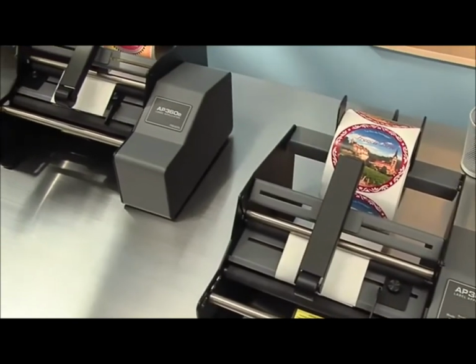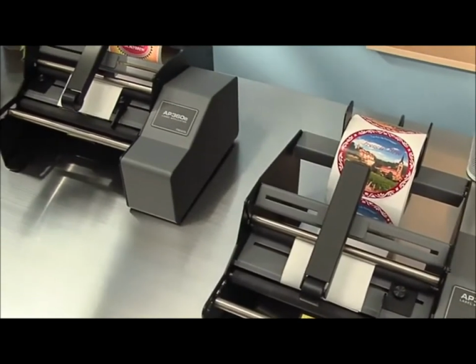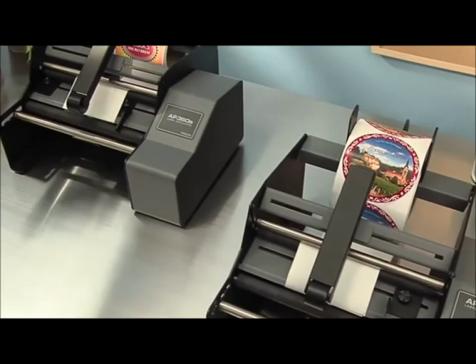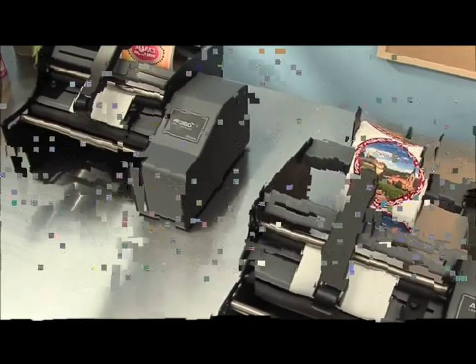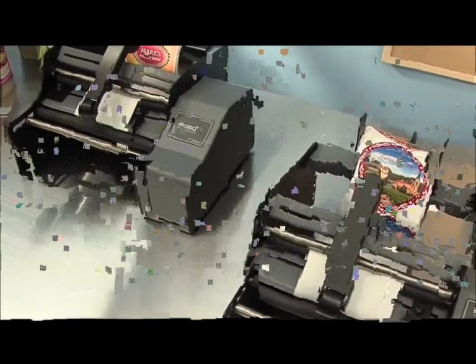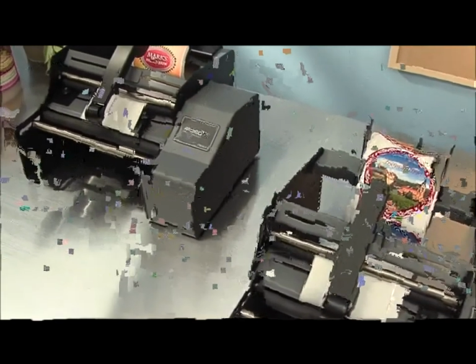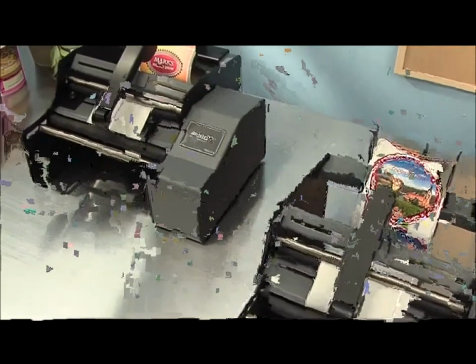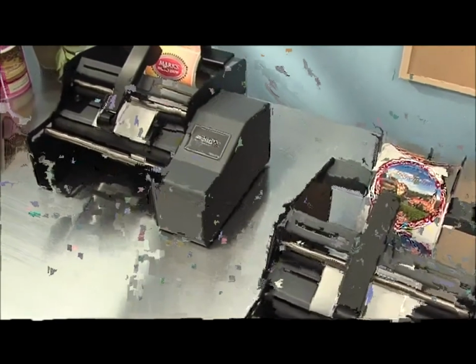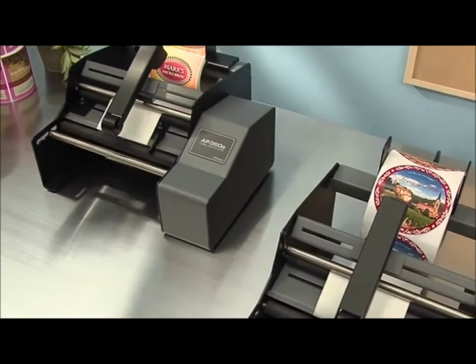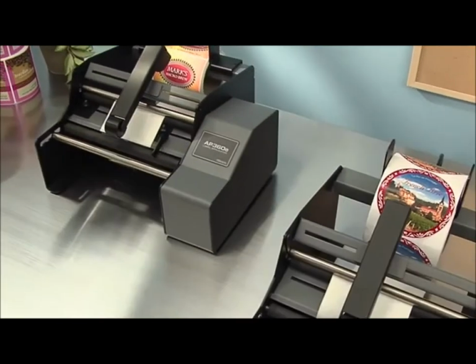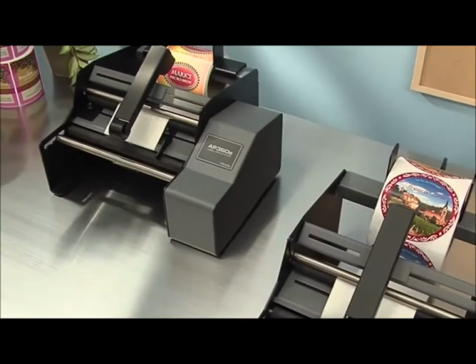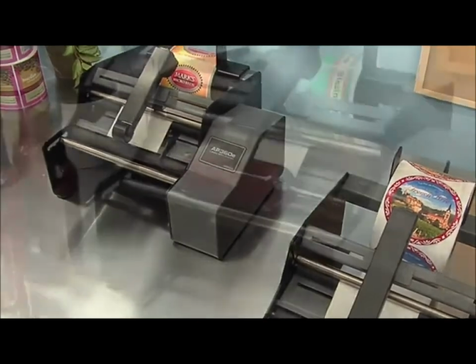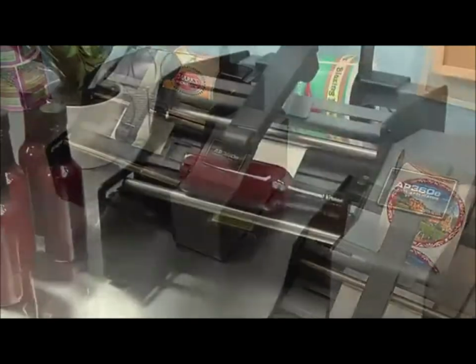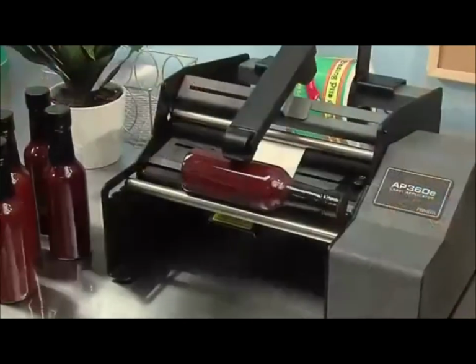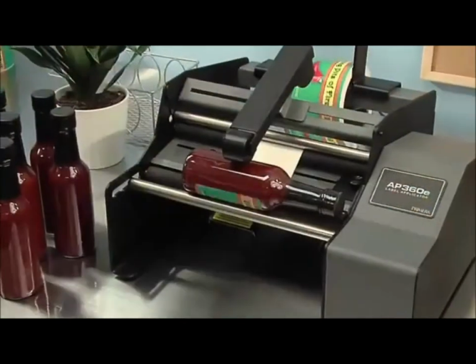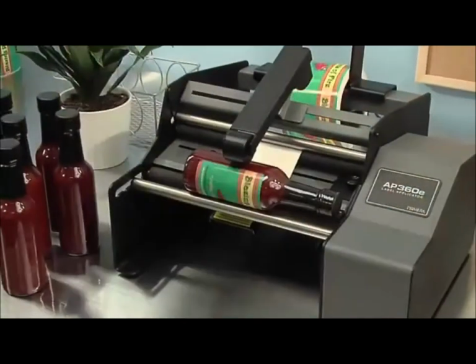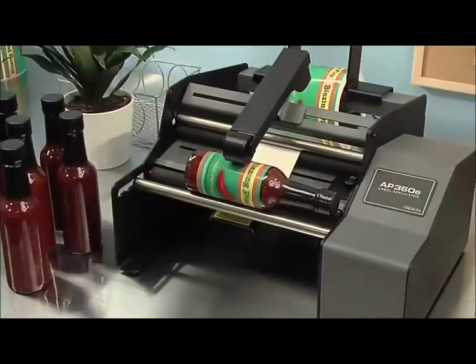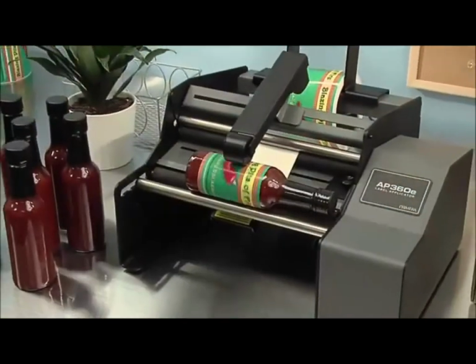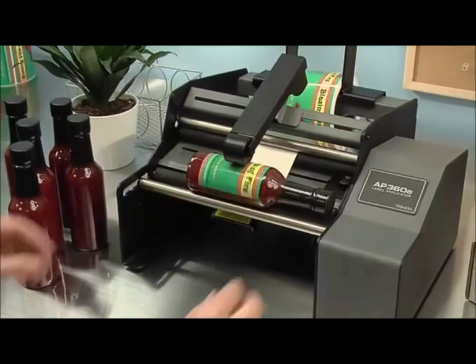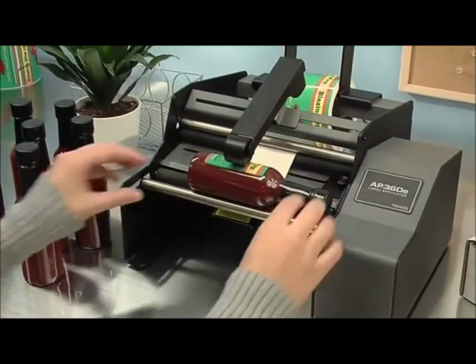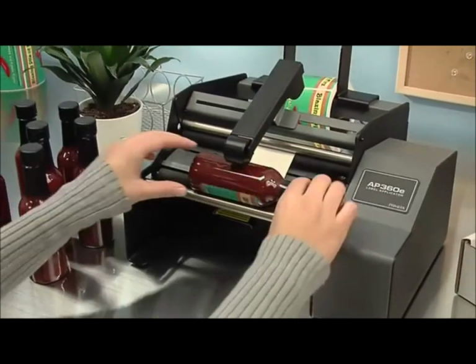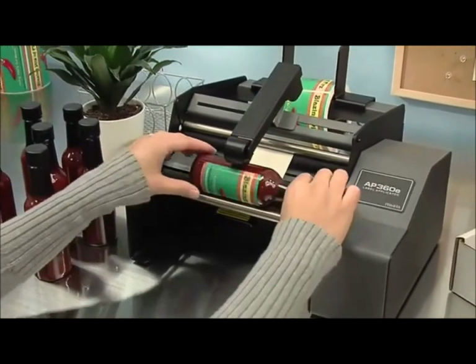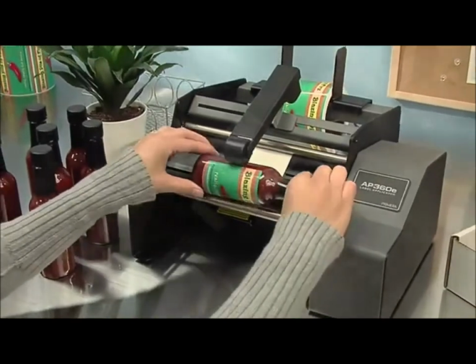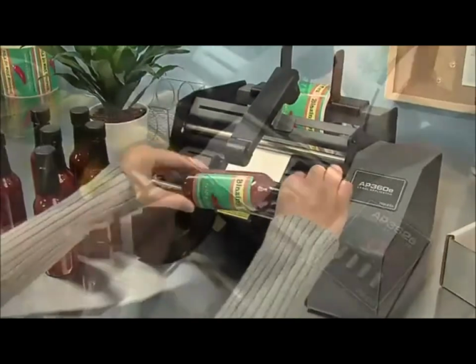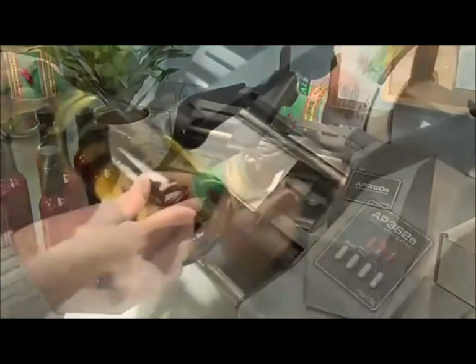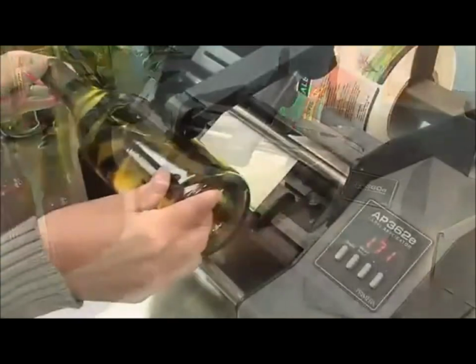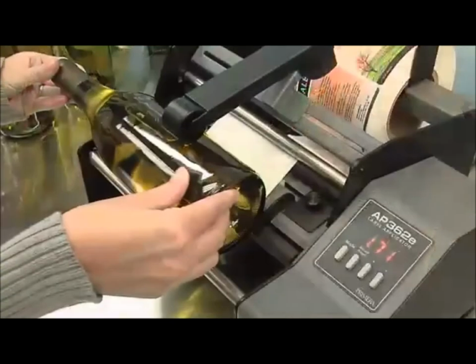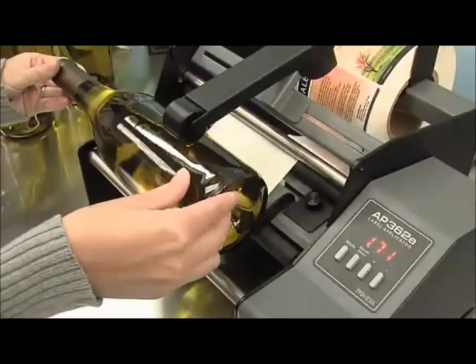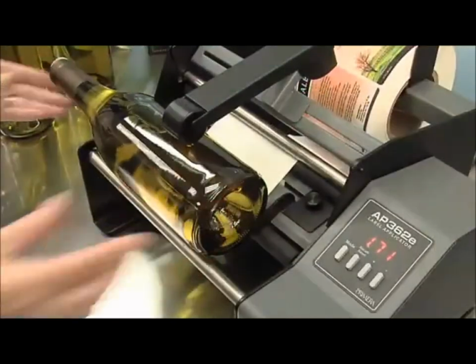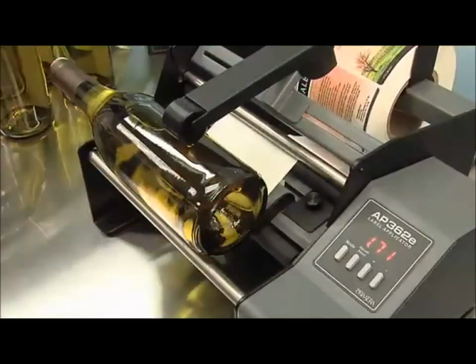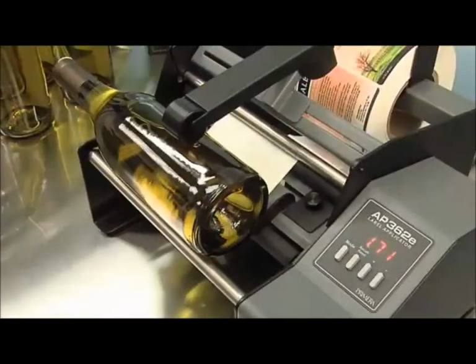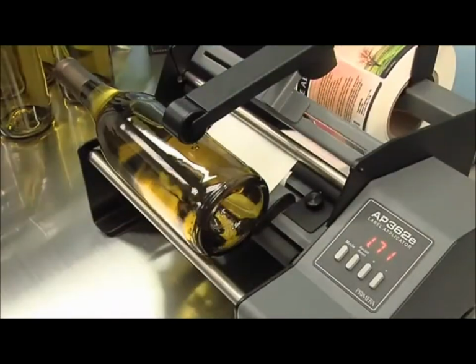Two models are available. AP360E is the base model. It quickly and efficiently applies single labels at a time.